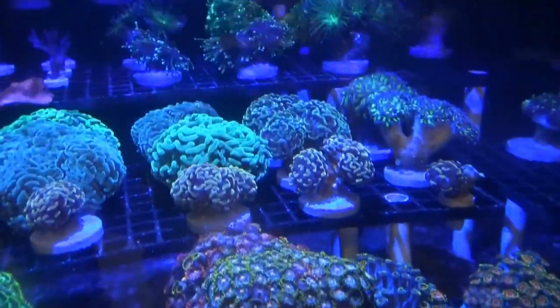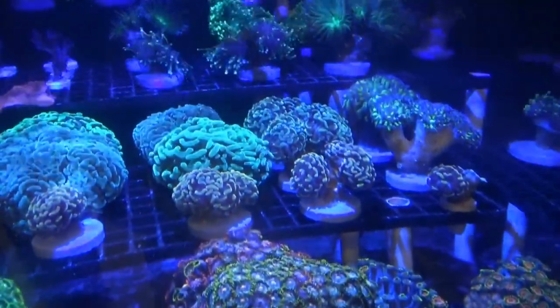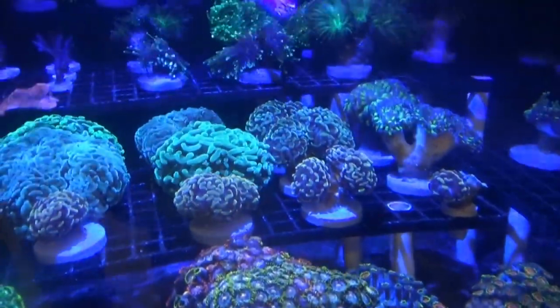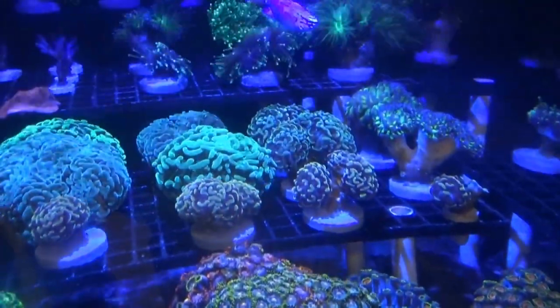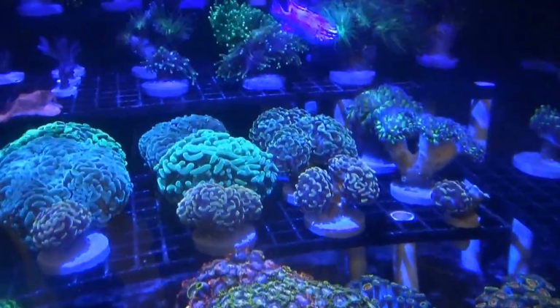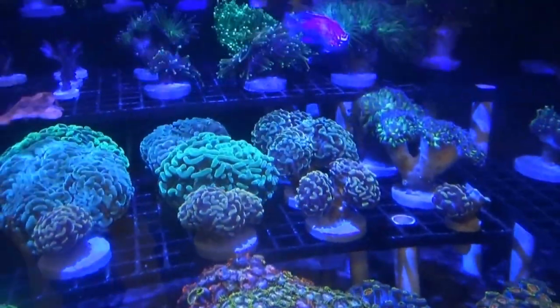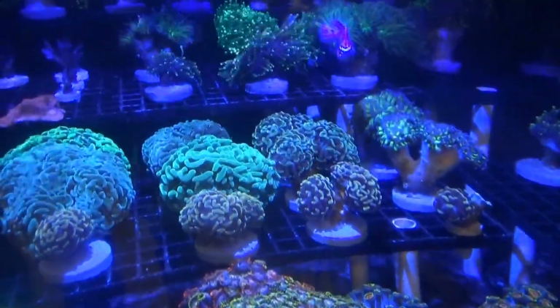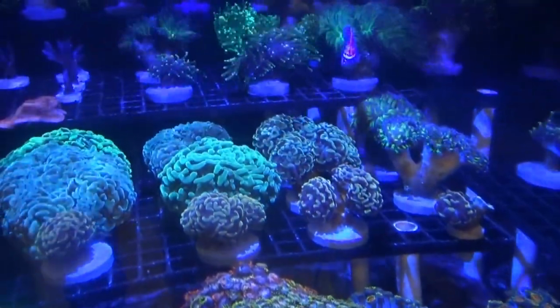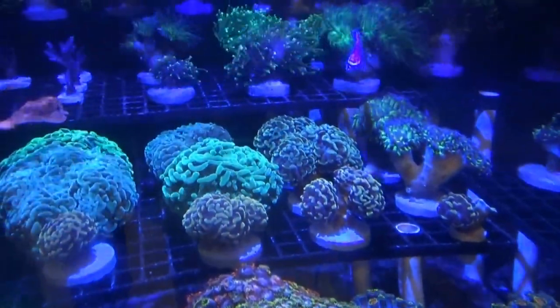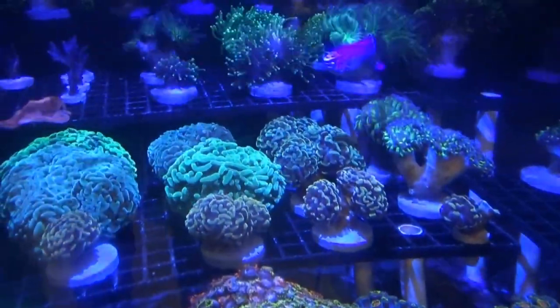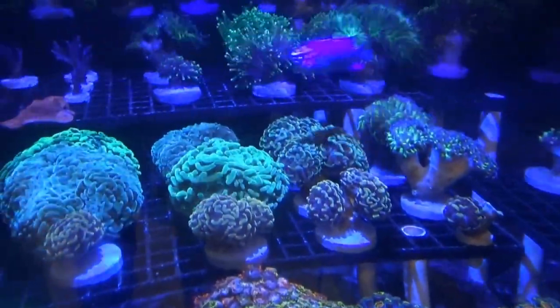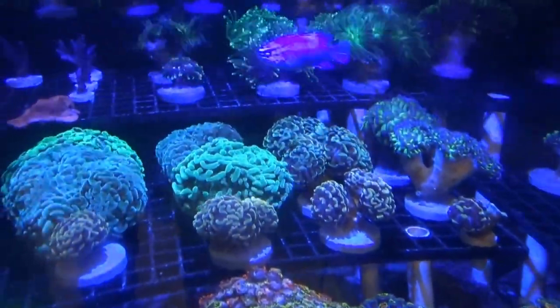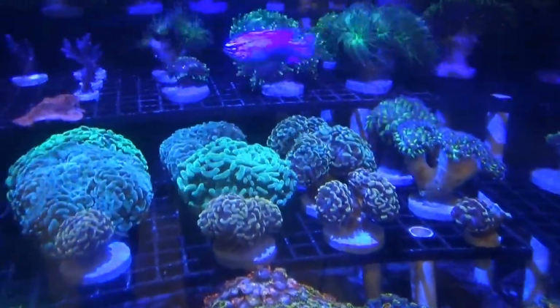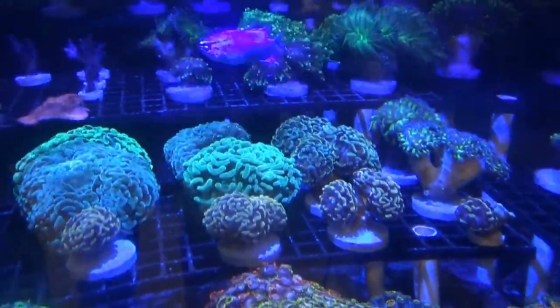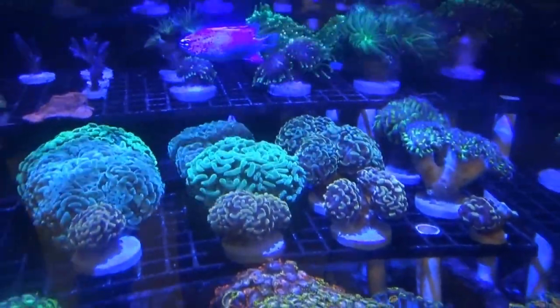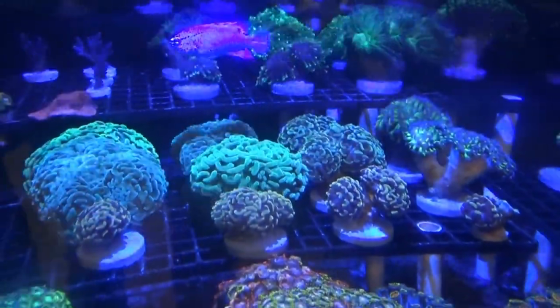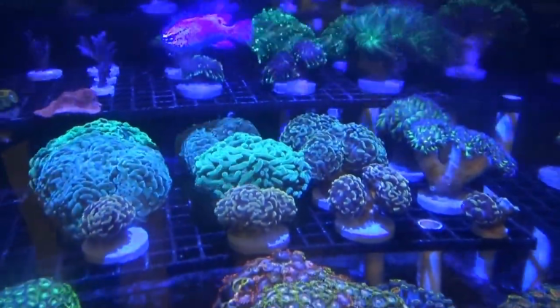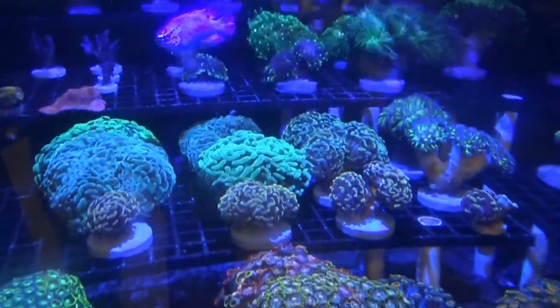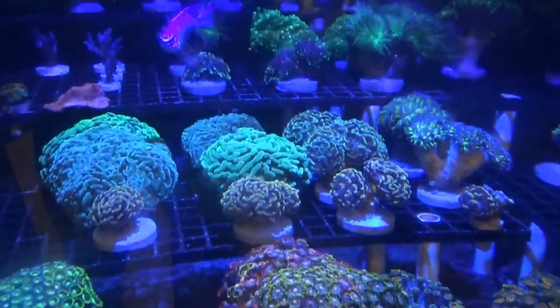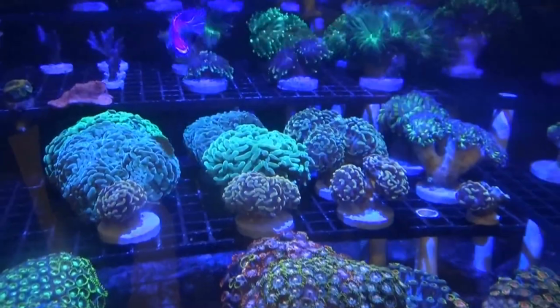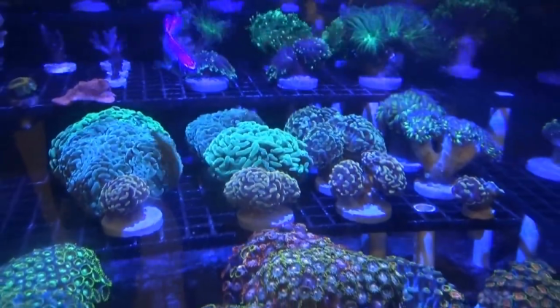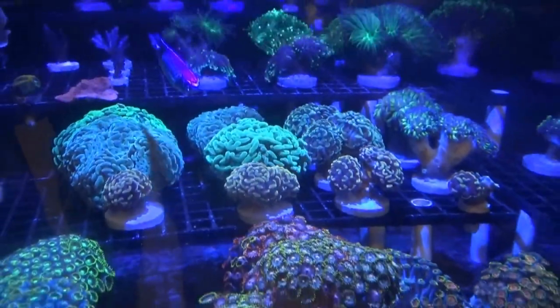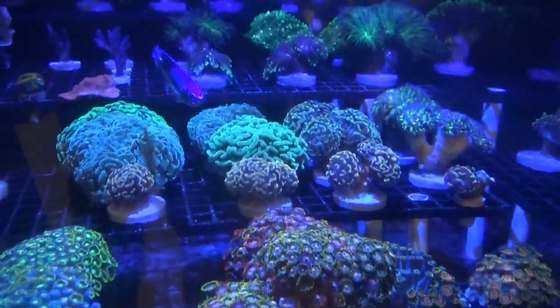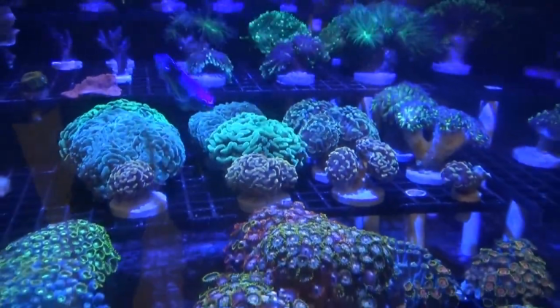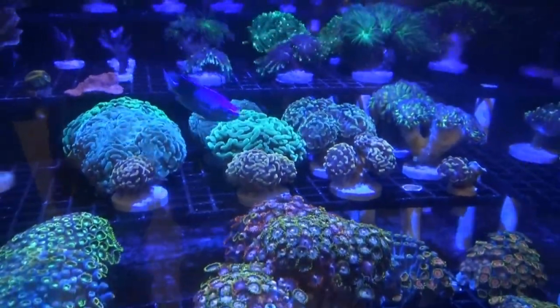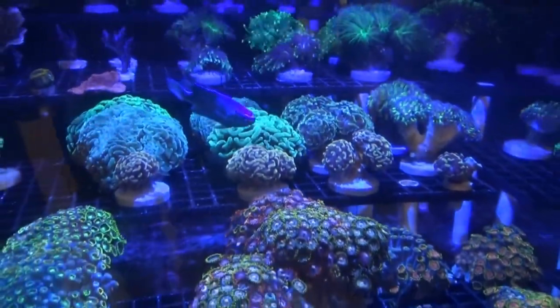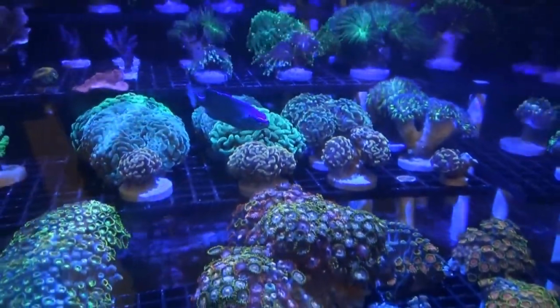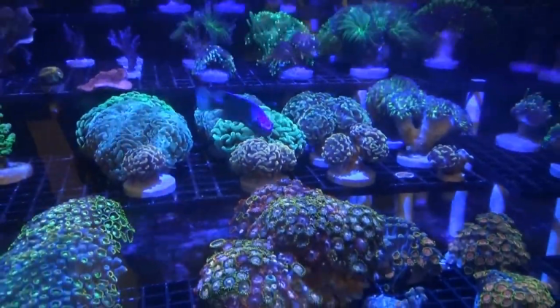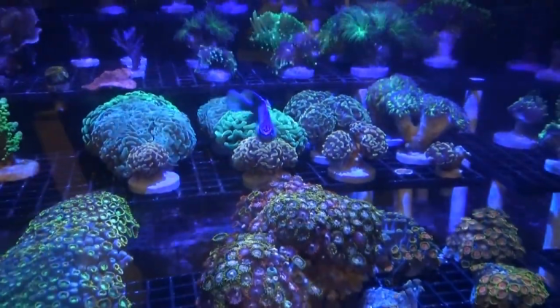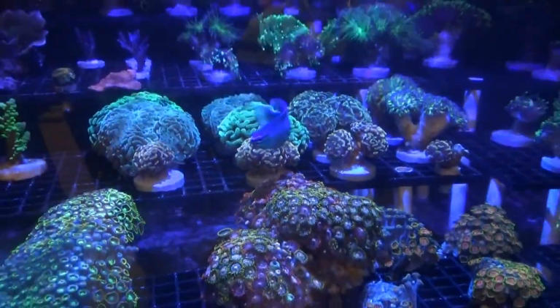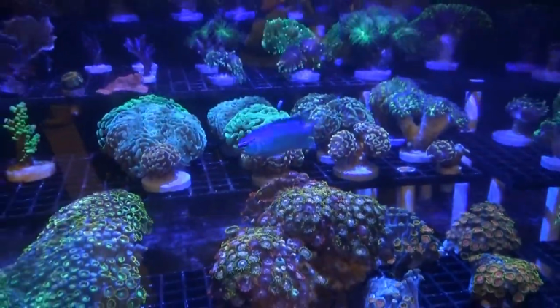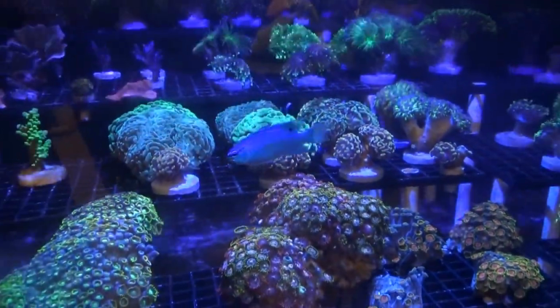I'll keep you guys posted. Thanks for watching, and as always, happy reefing.